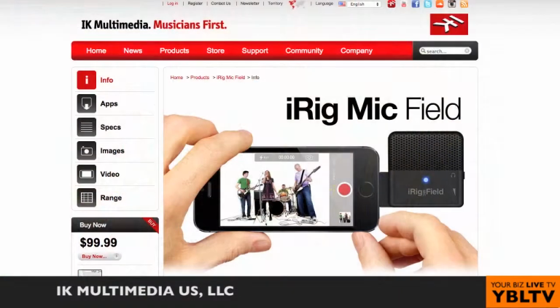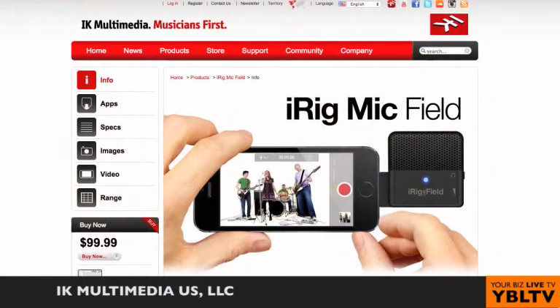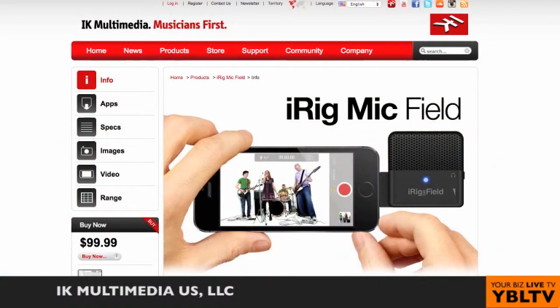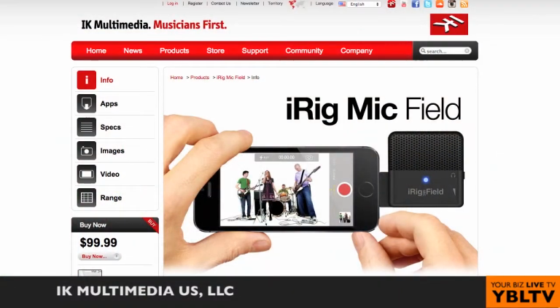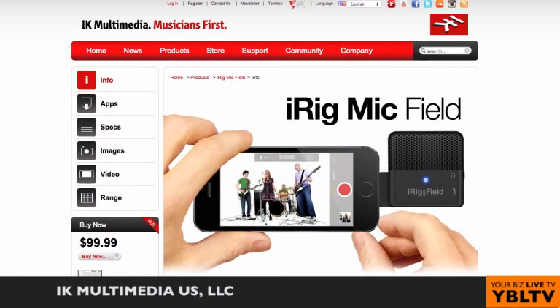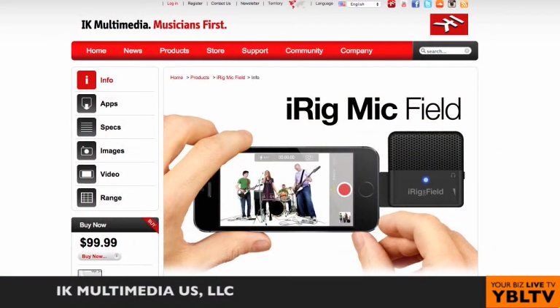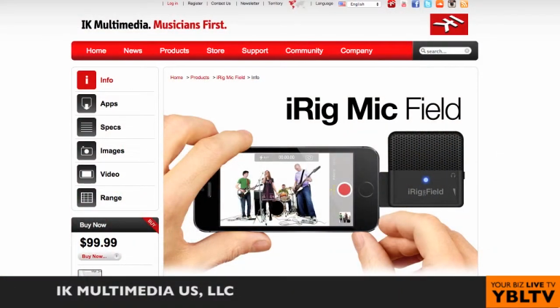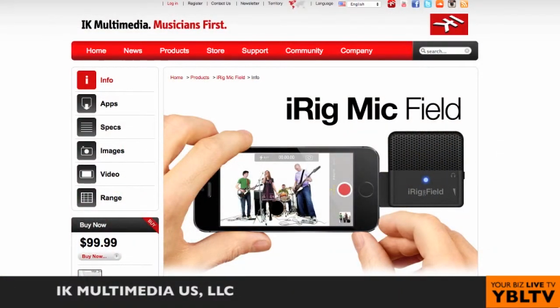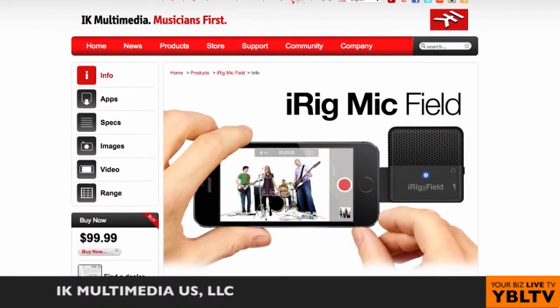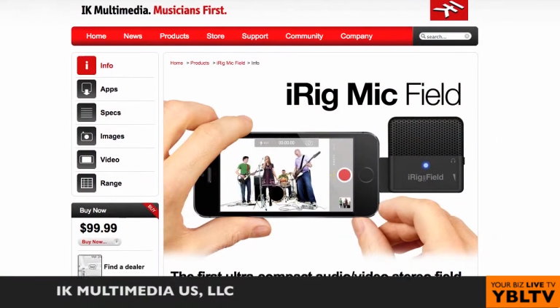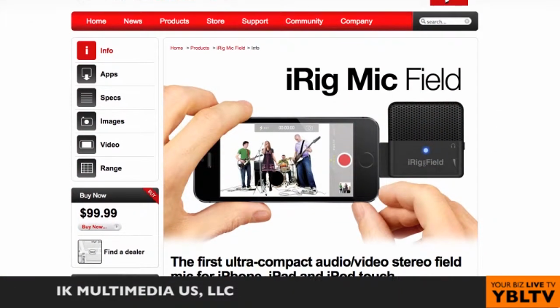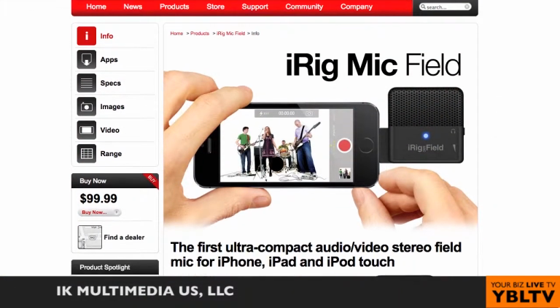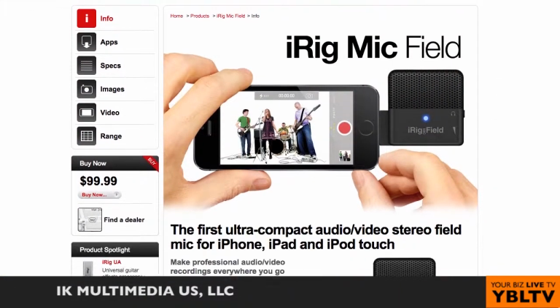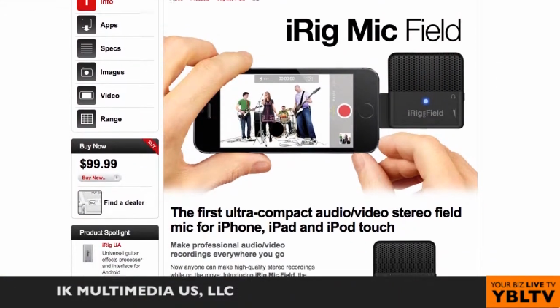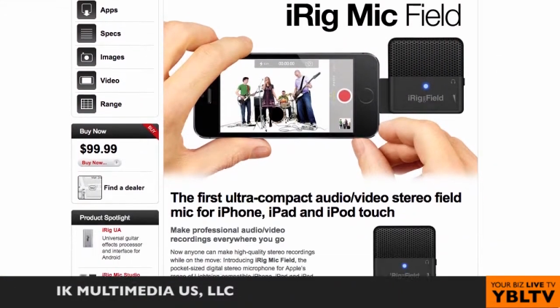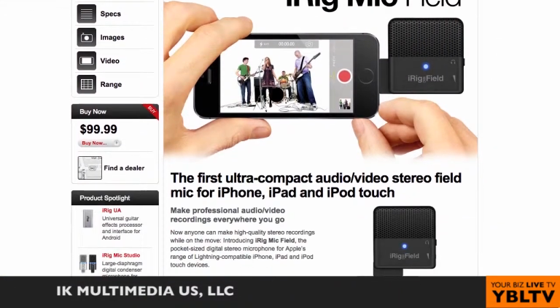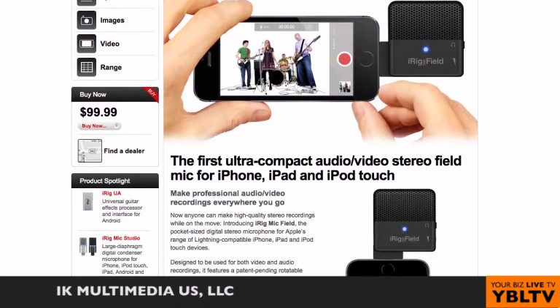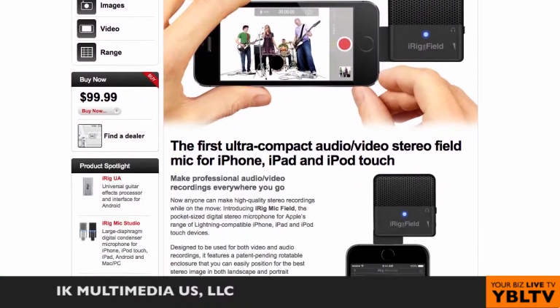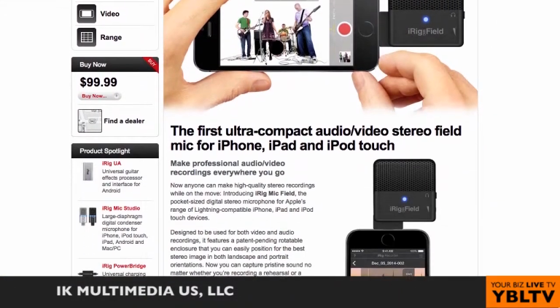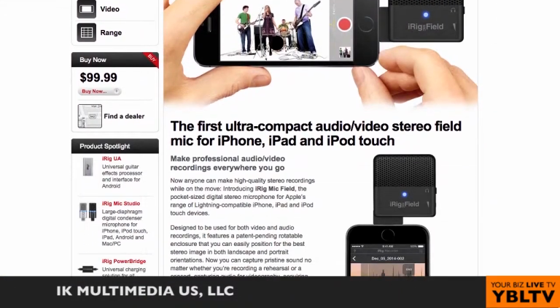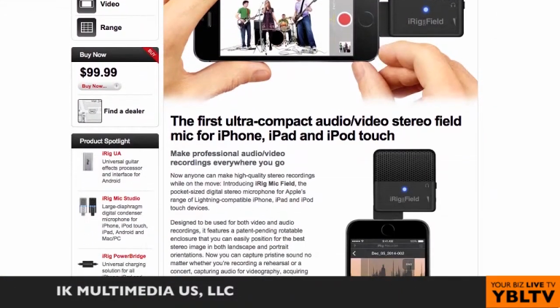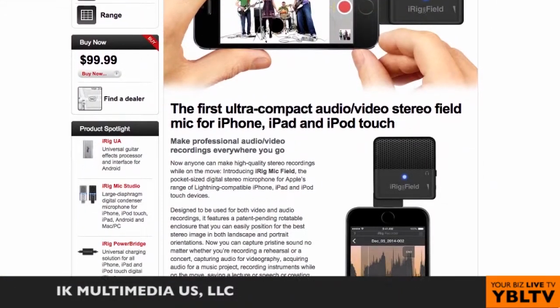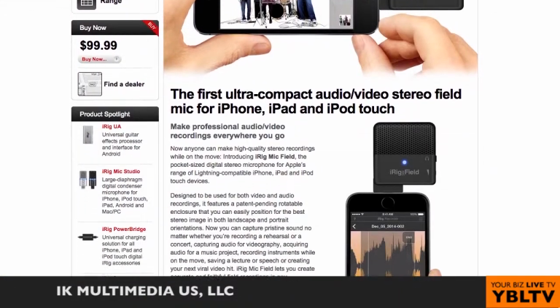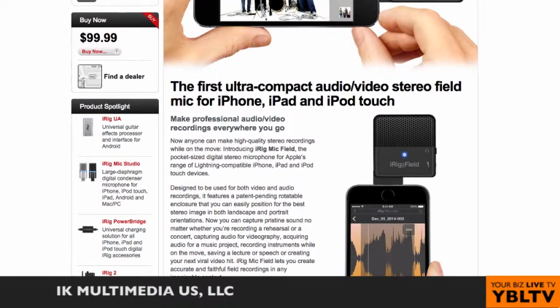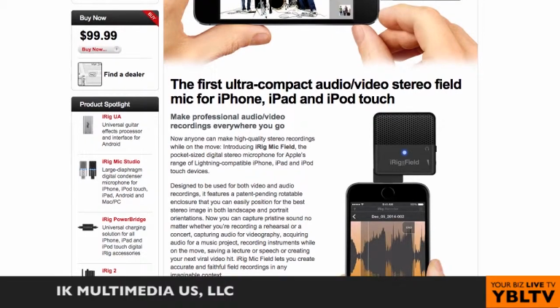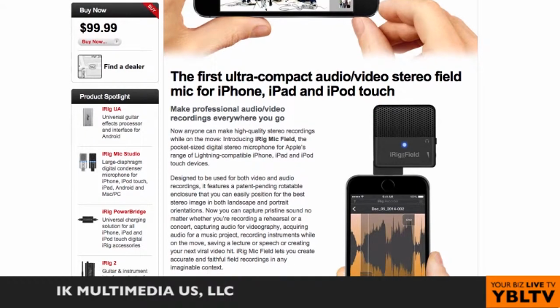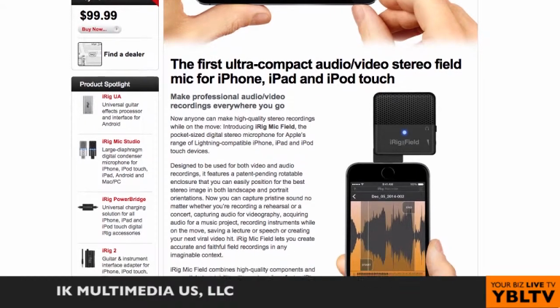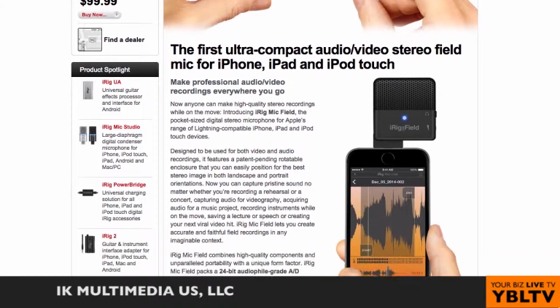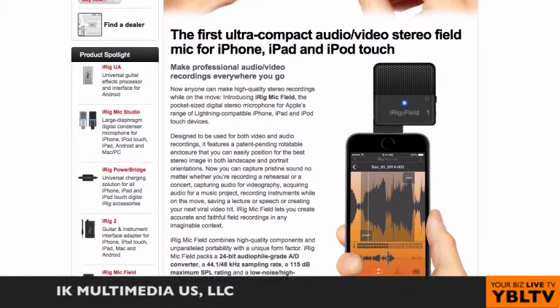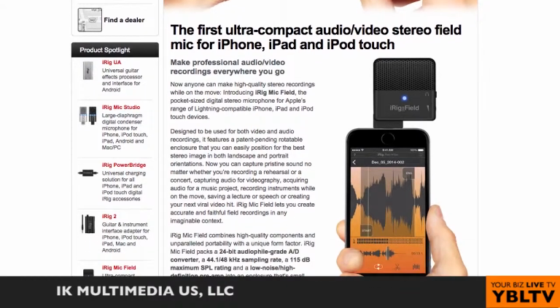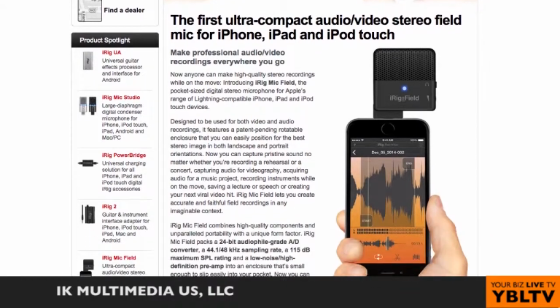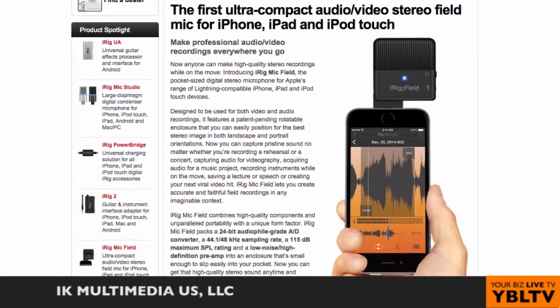What are we looking at price-wise? This is $99. iRig Mic Field, IK Multimedia, International CES 2015.